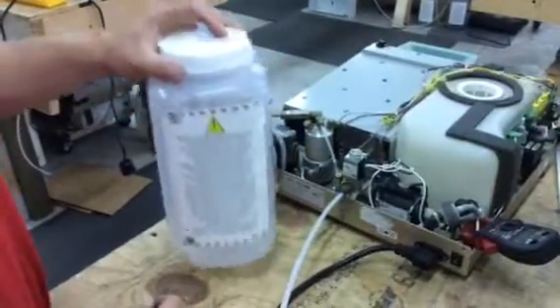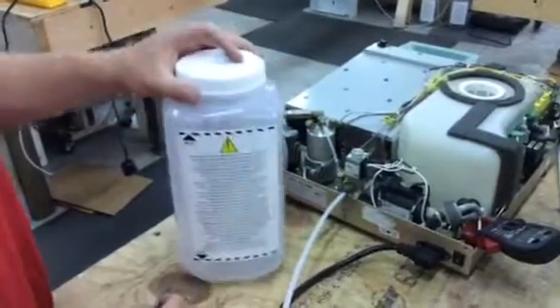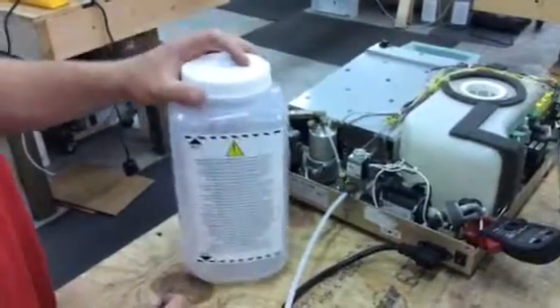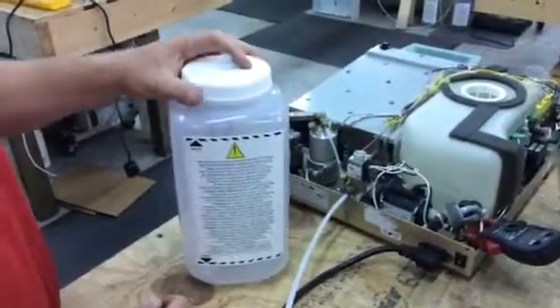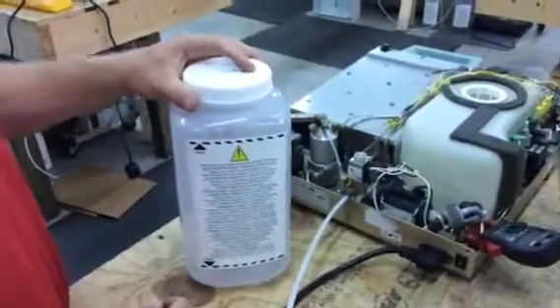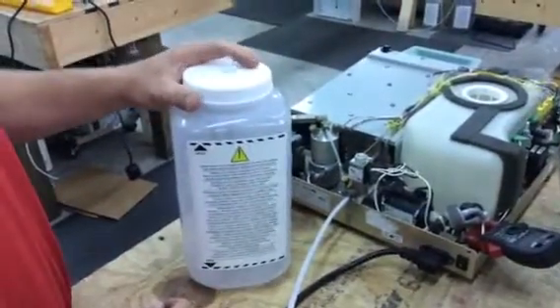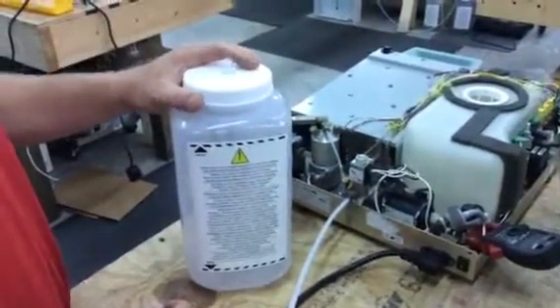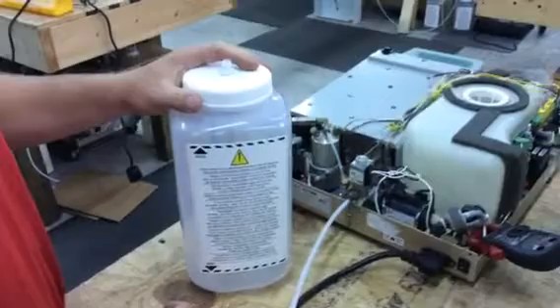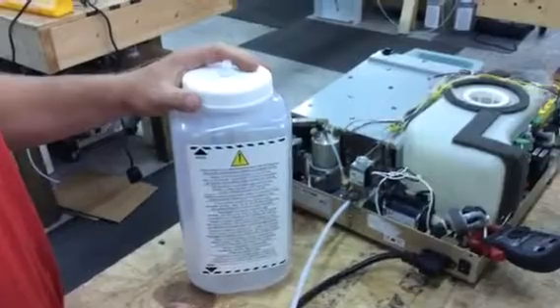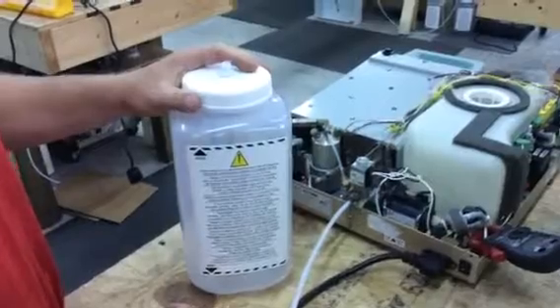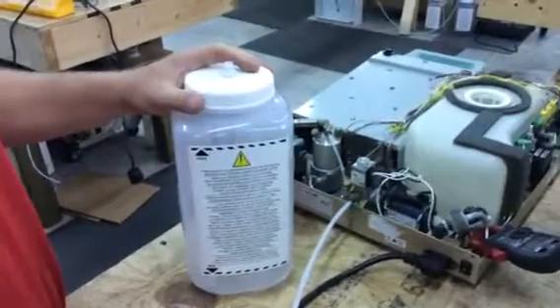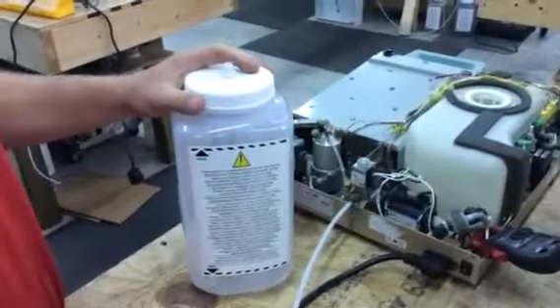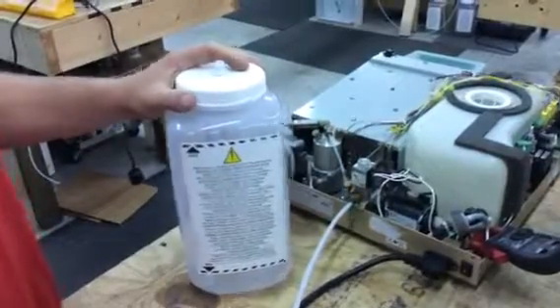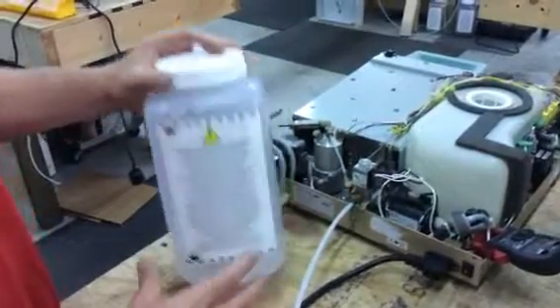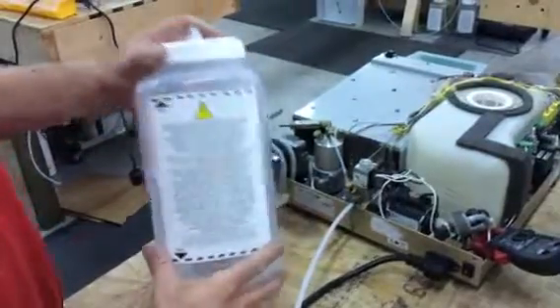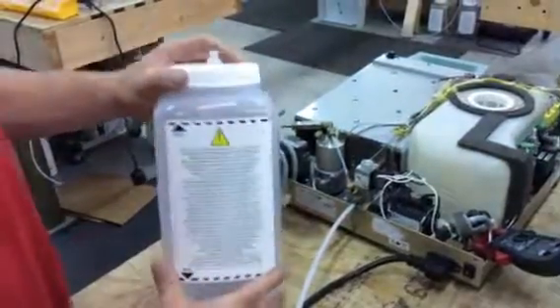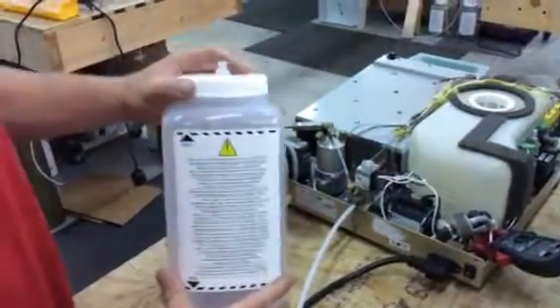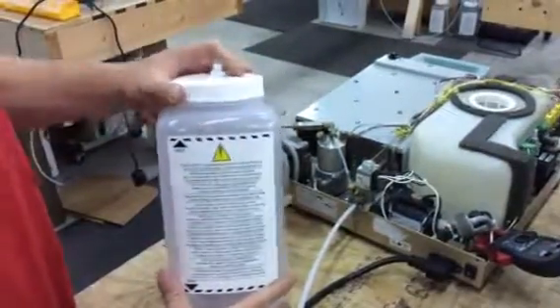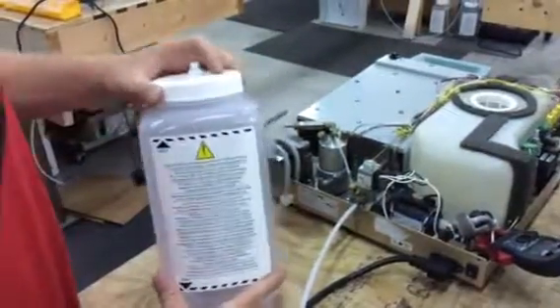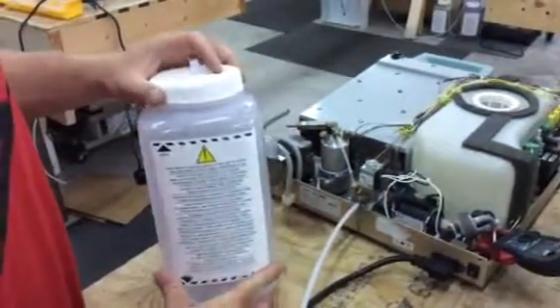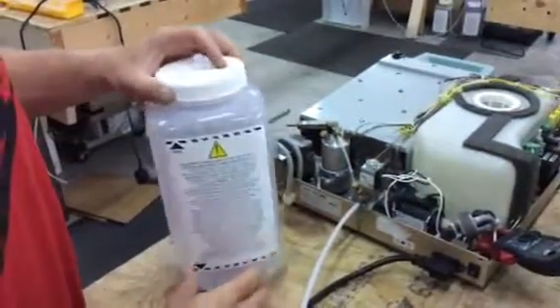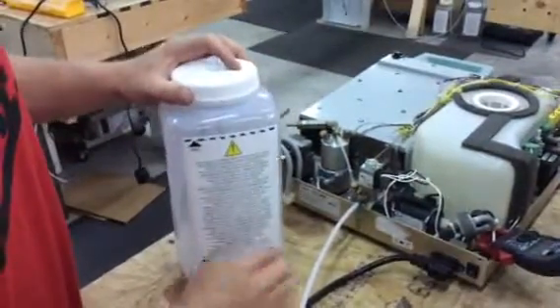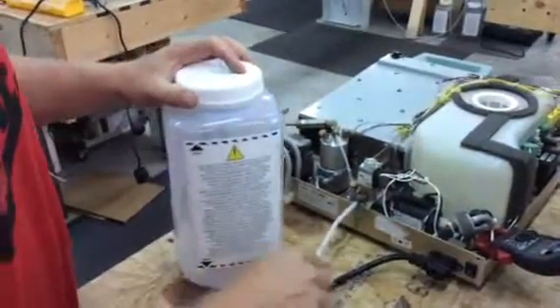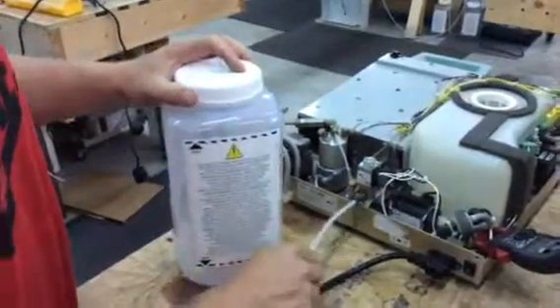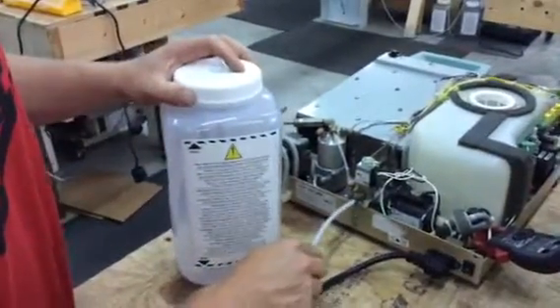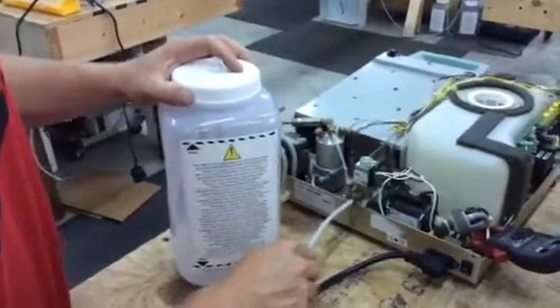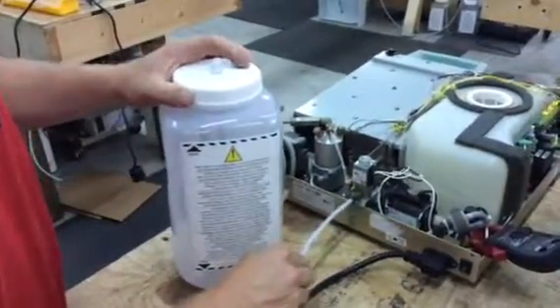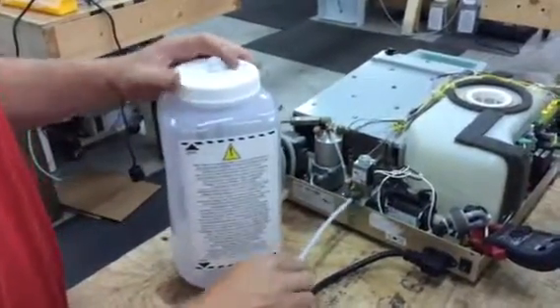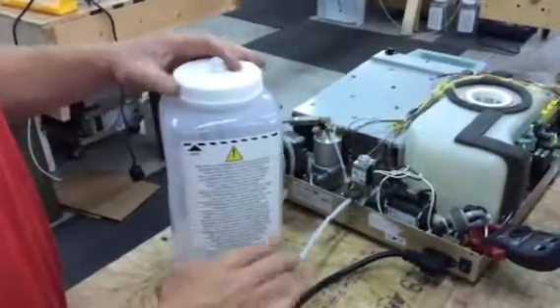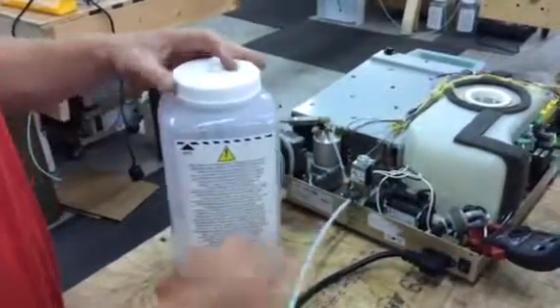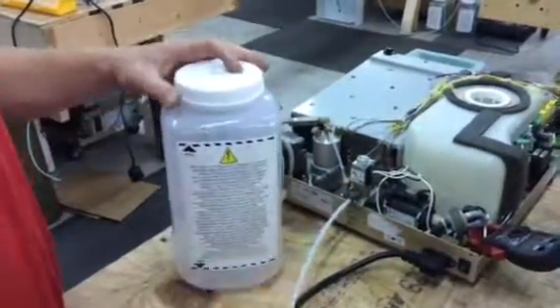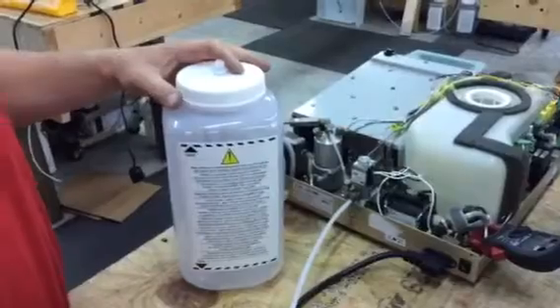Real quick, I'm going to show you how to install a waste bottle fitting on a STATUM 2000. Real easy.